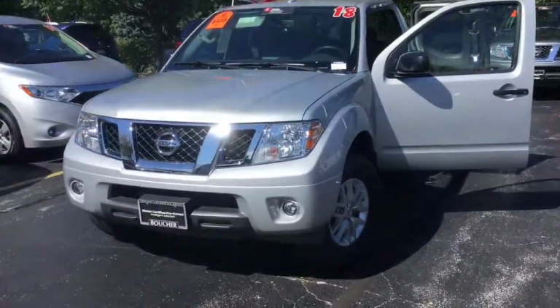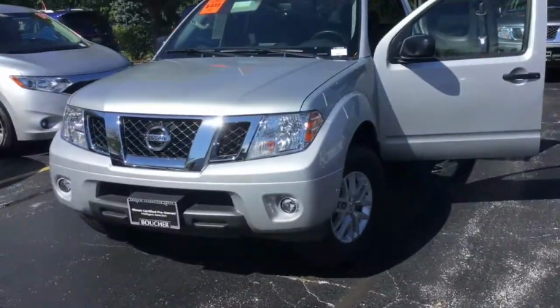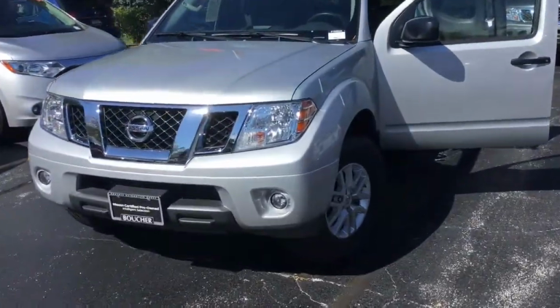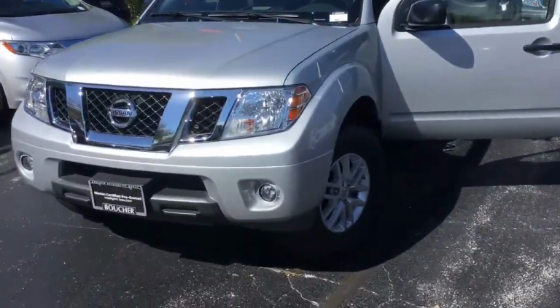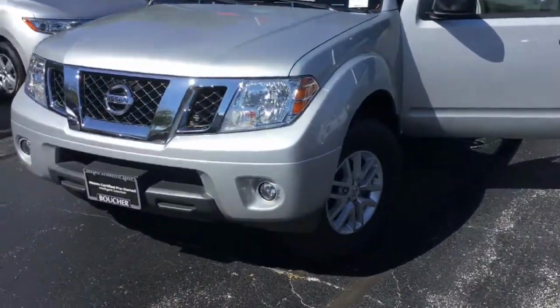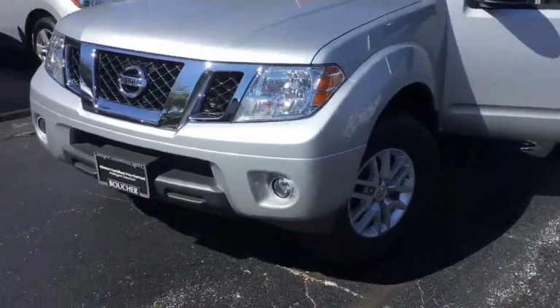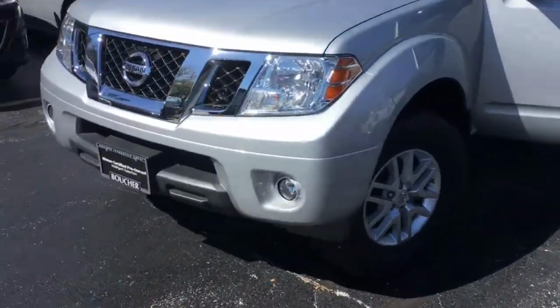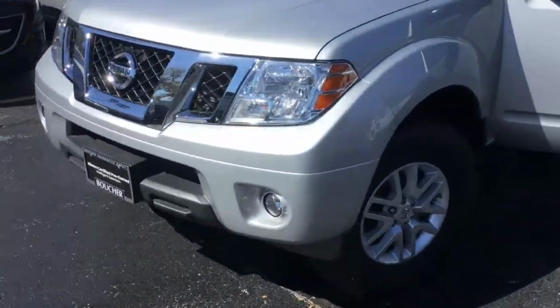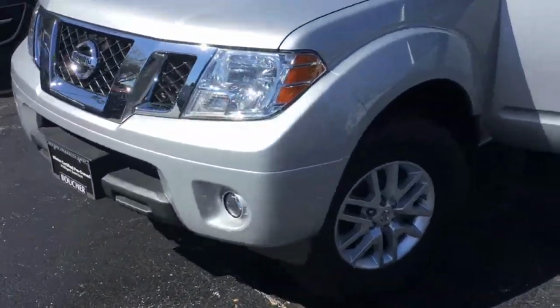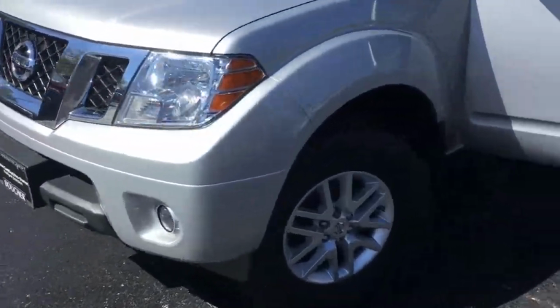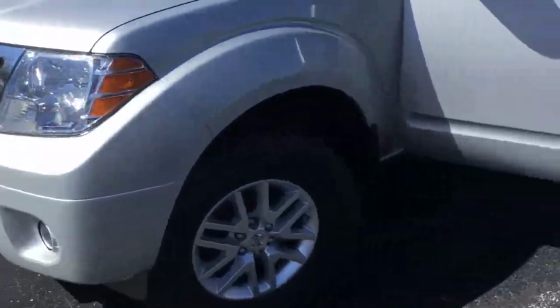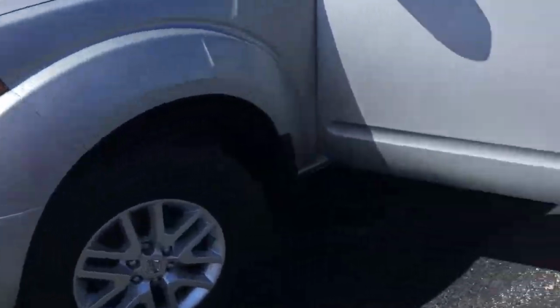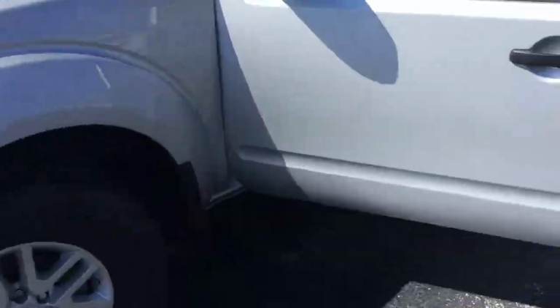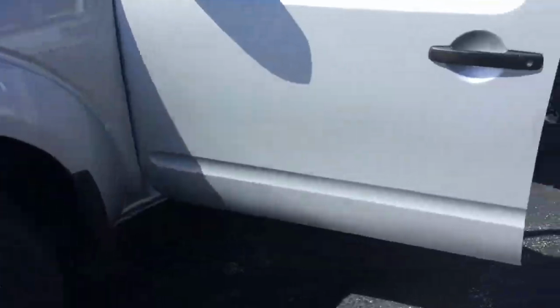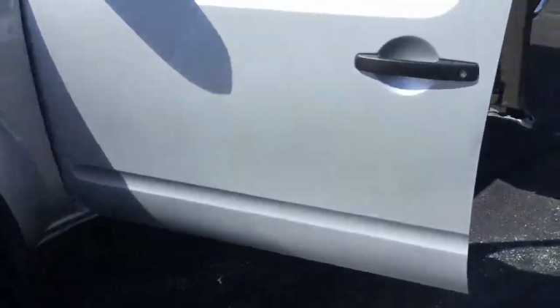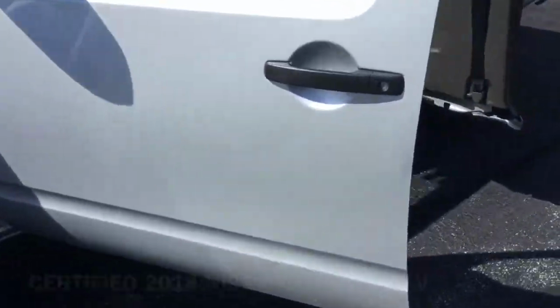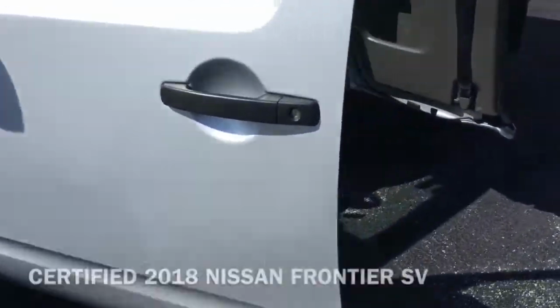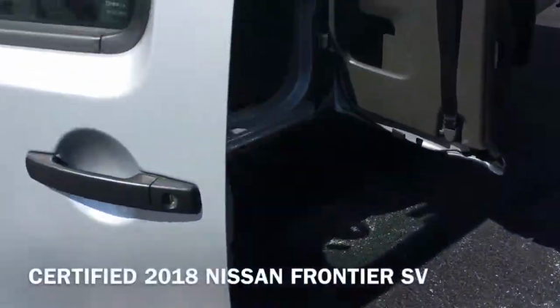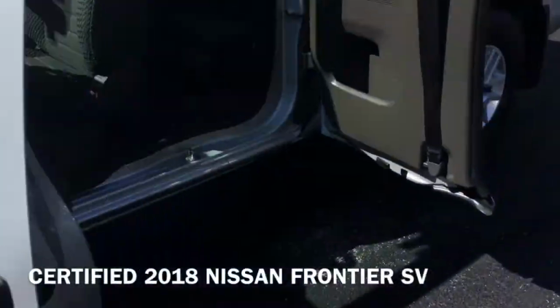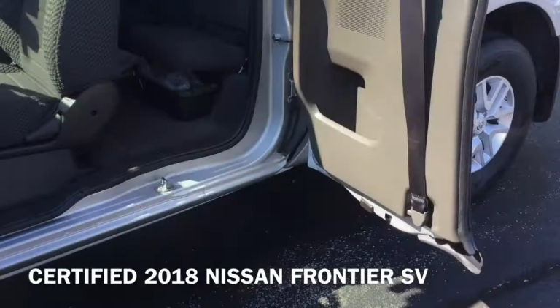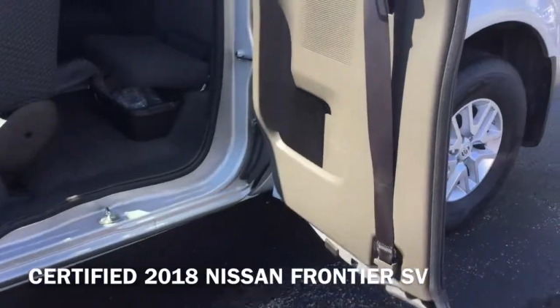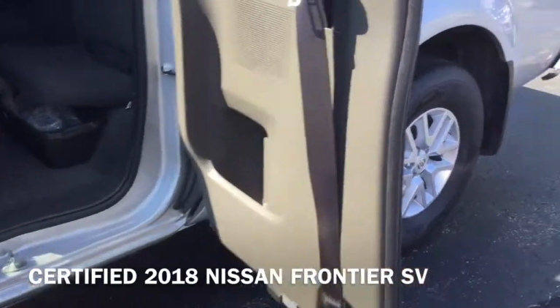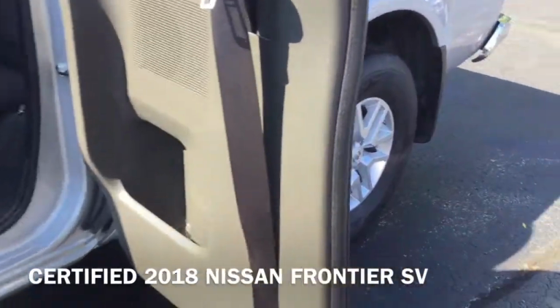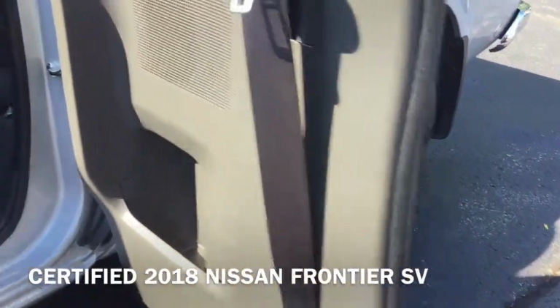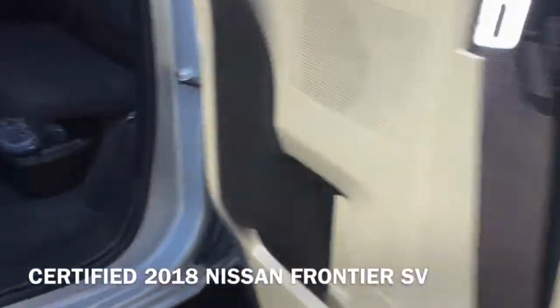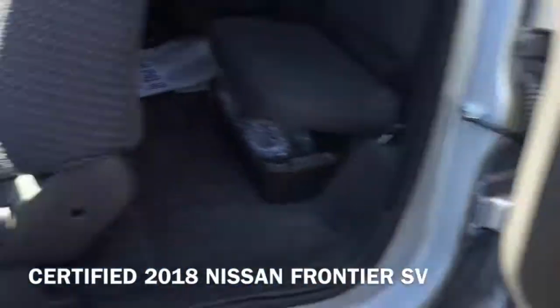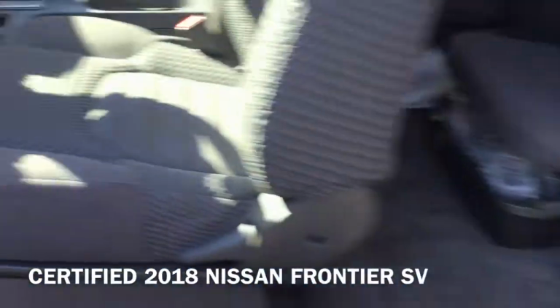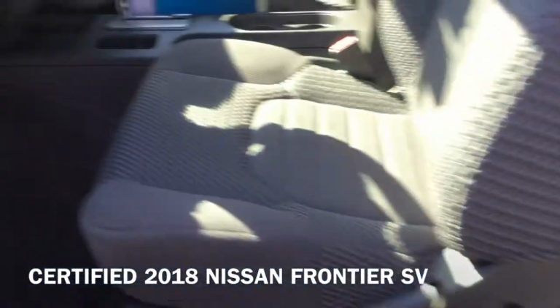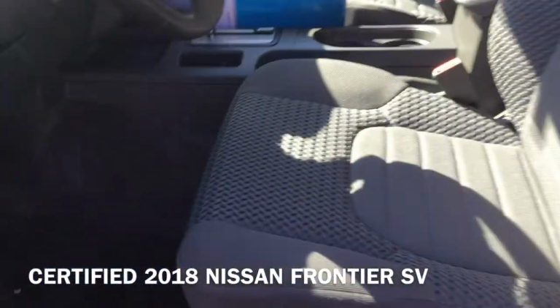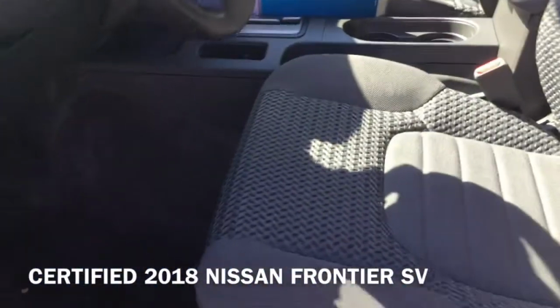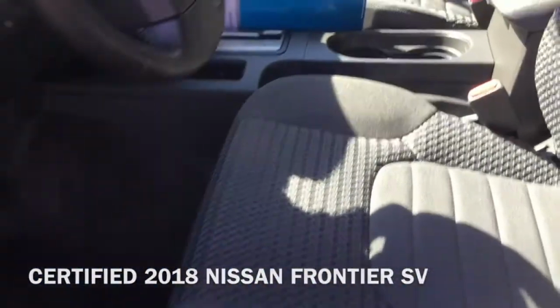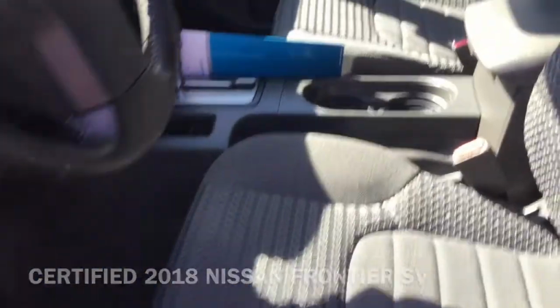Hi, I'm Taylor from Gordie Boucher Nissan of Greenfield. Today I pulled out the certified 2018 Nissan Frontier SV.